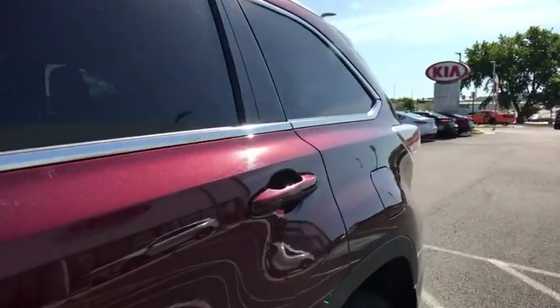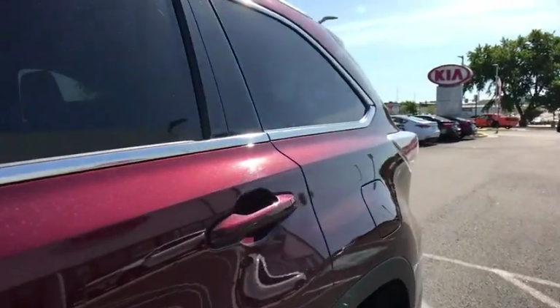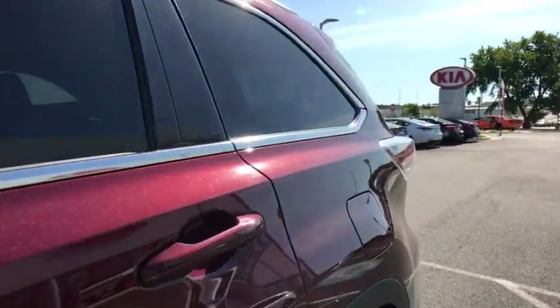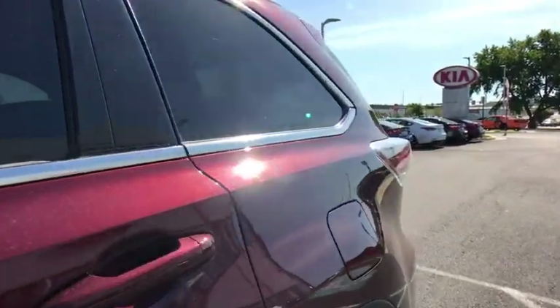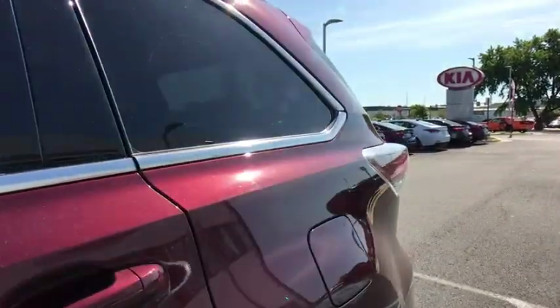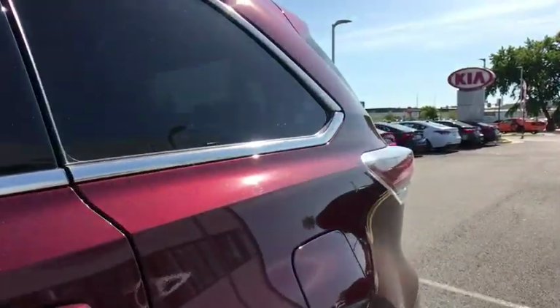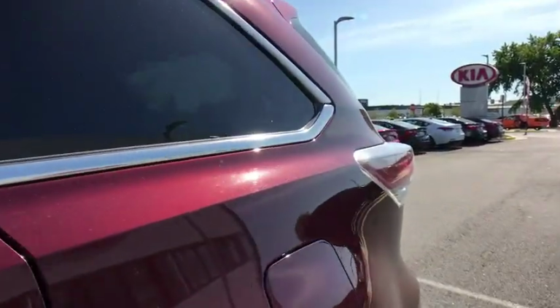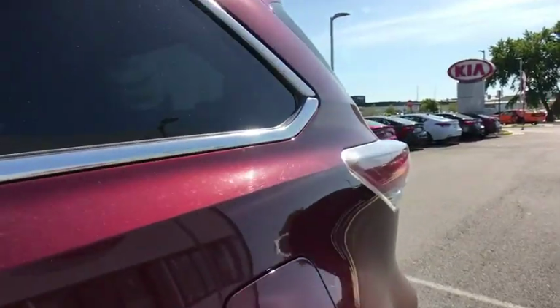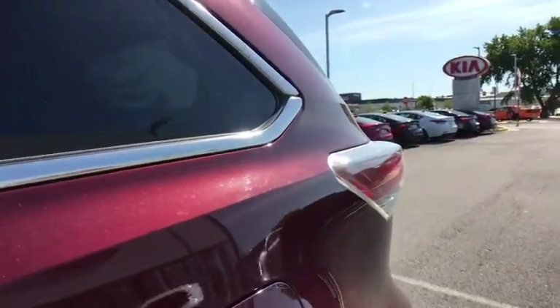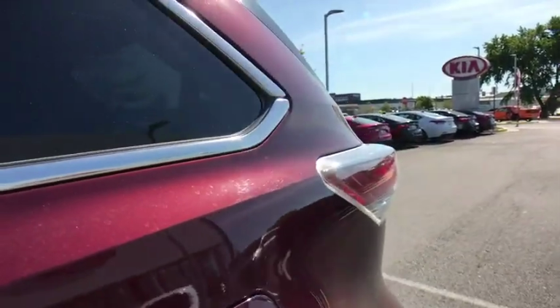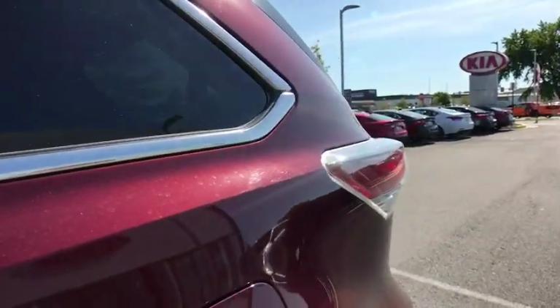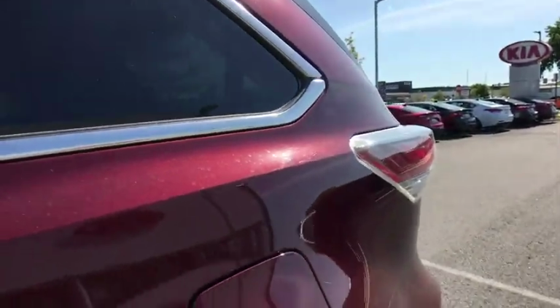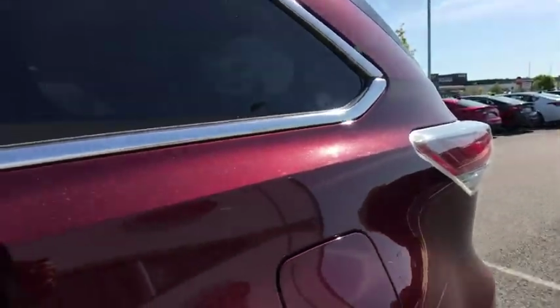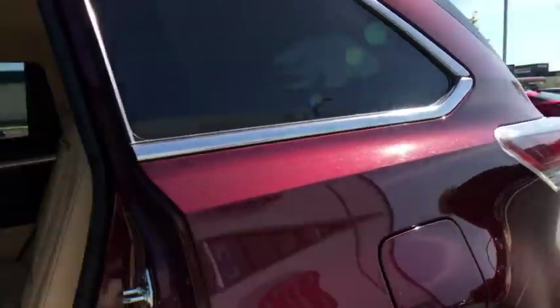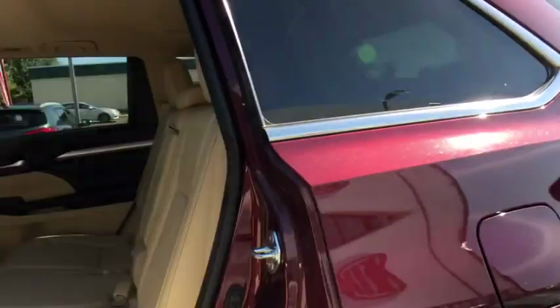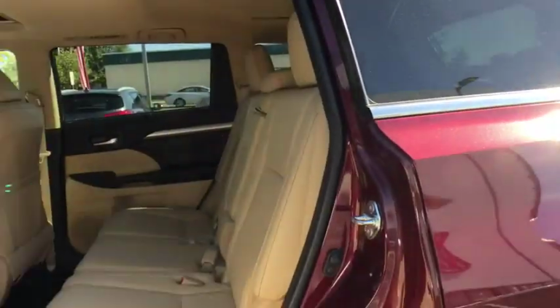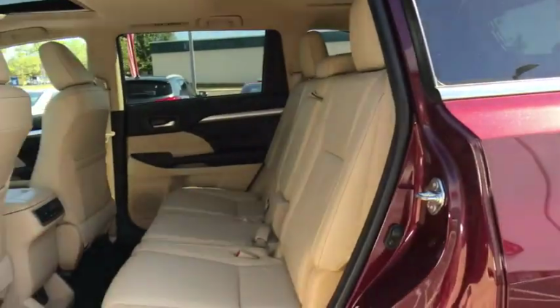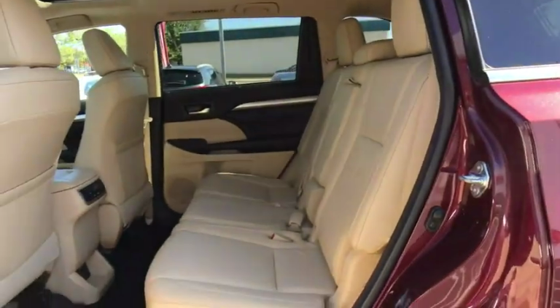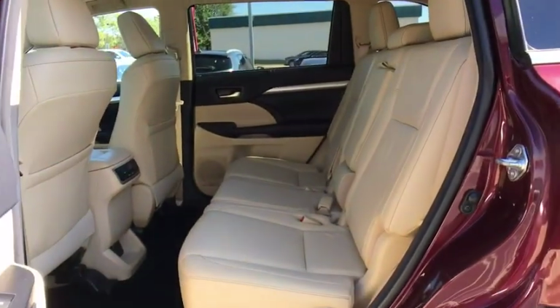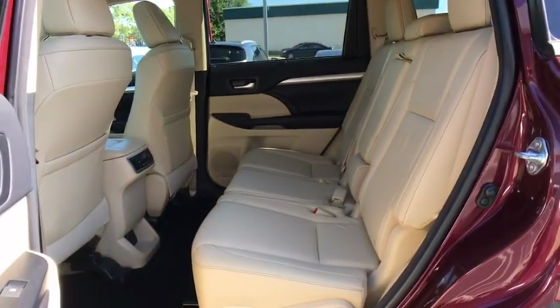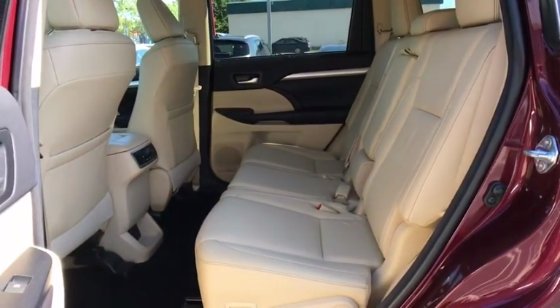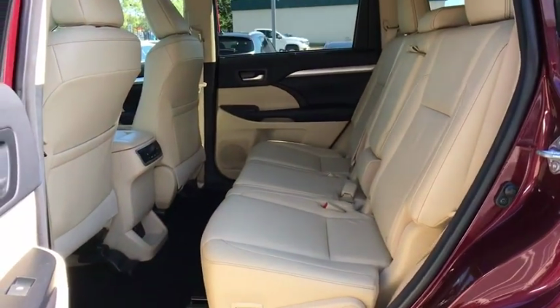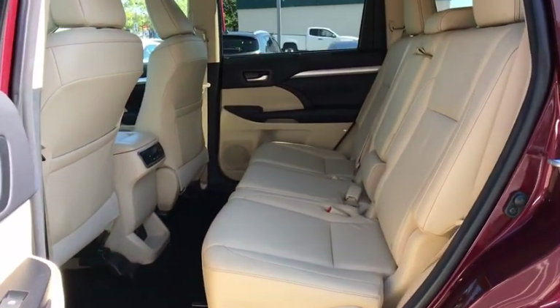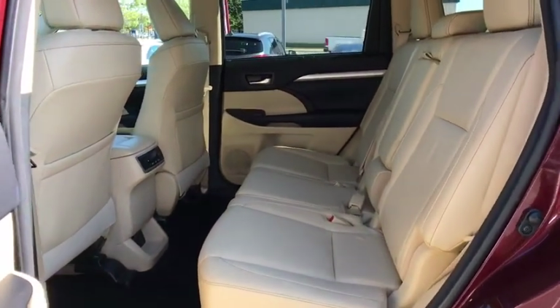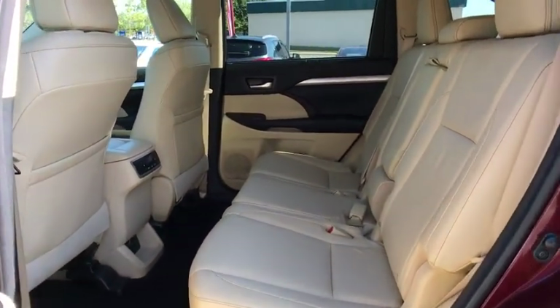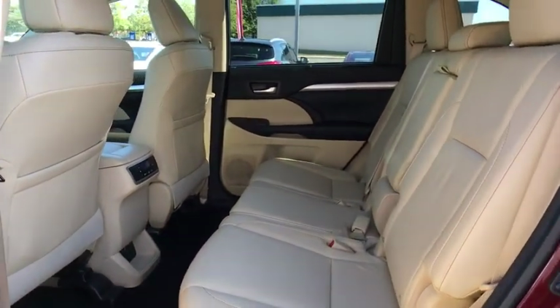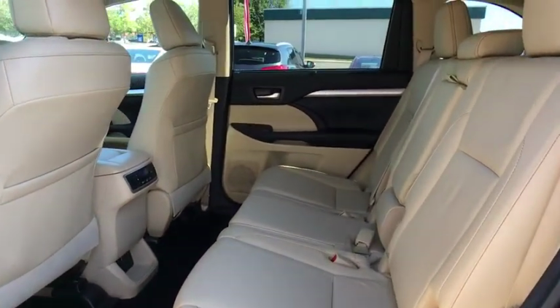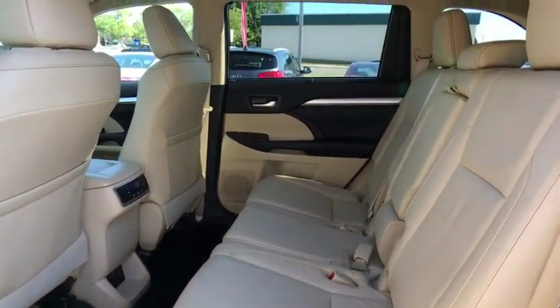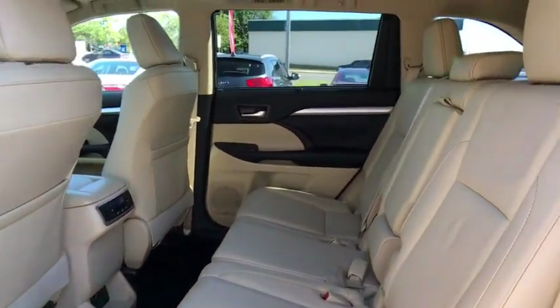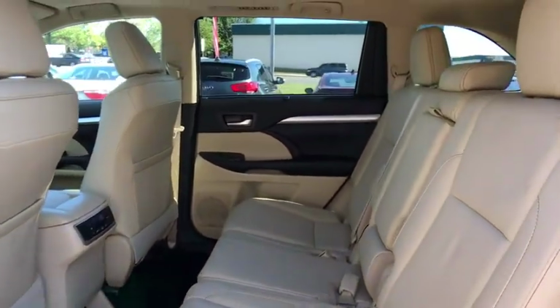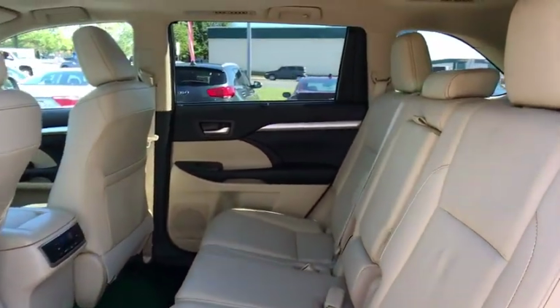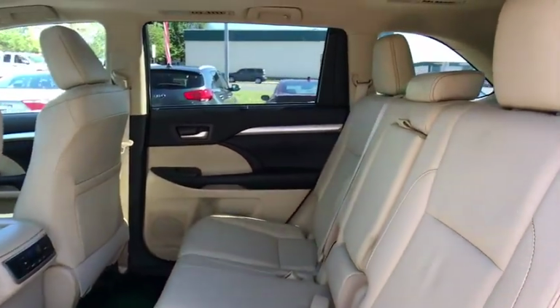Rear window defroster, security system, brake assist, panic alarm, overhead console, tachometer.